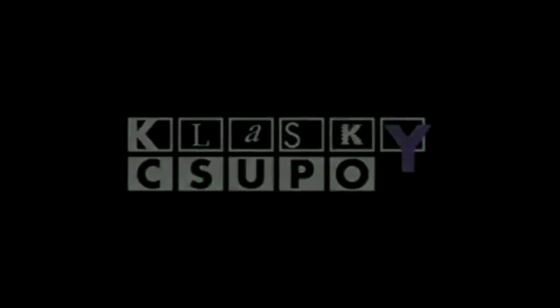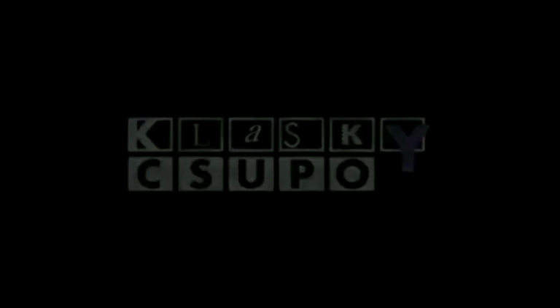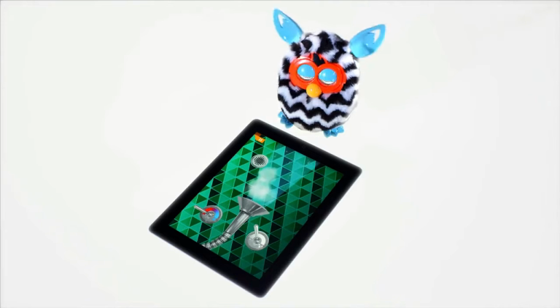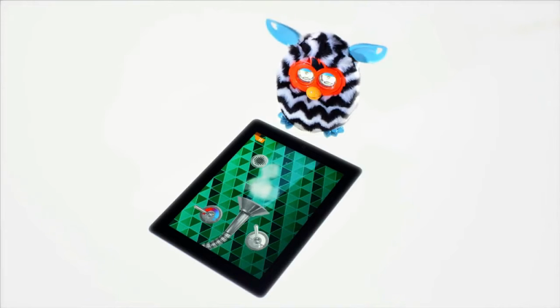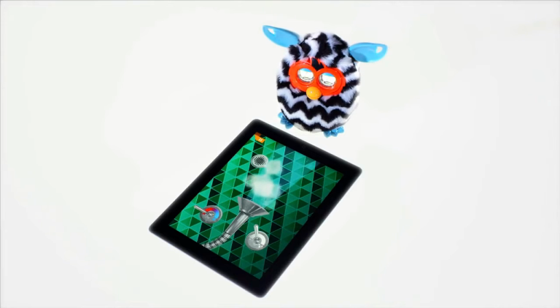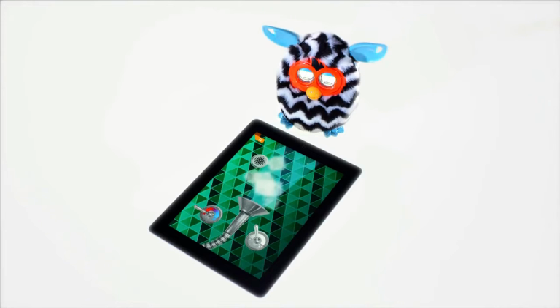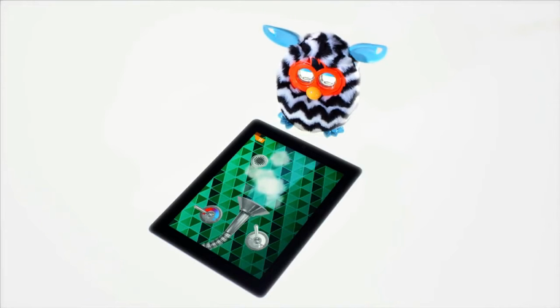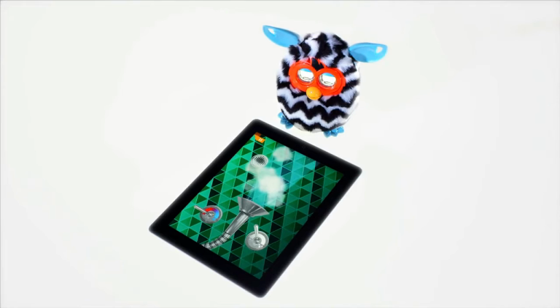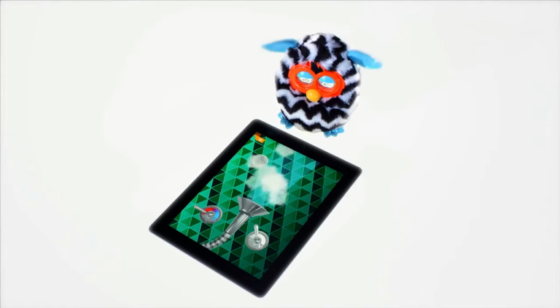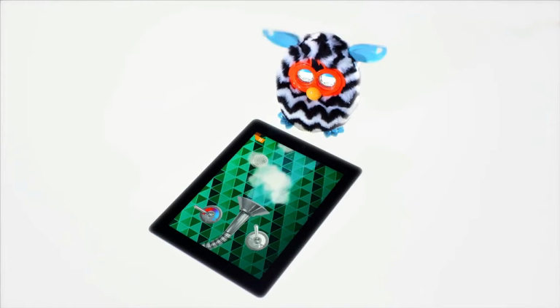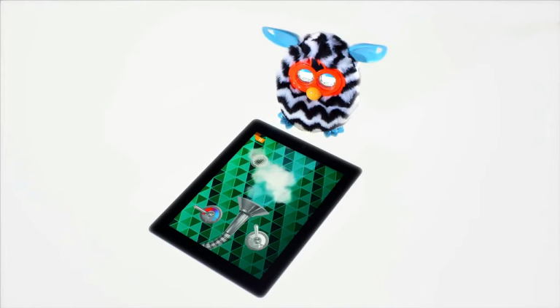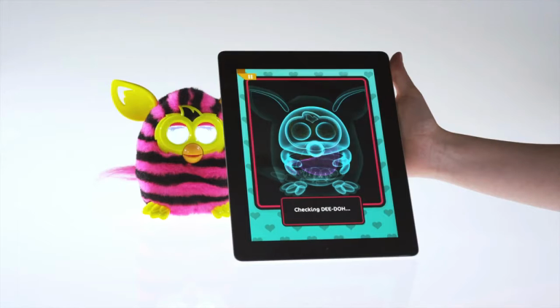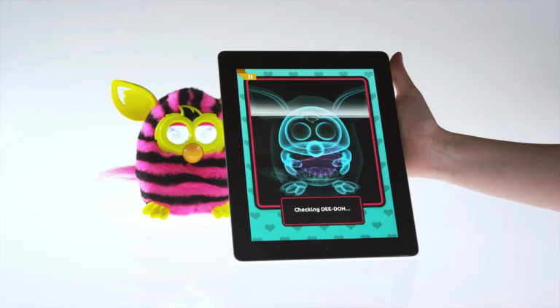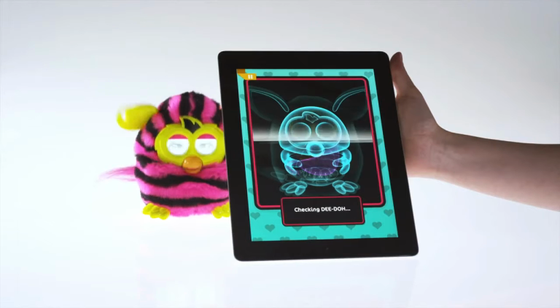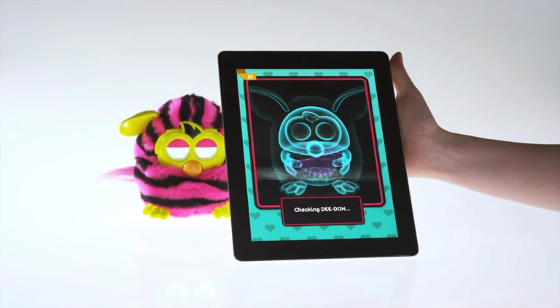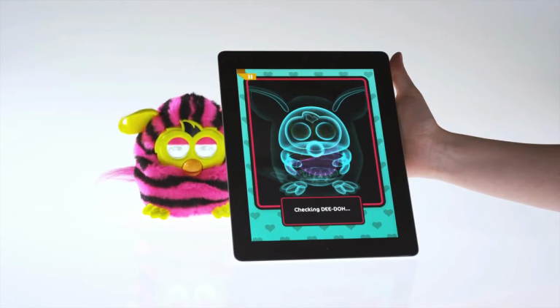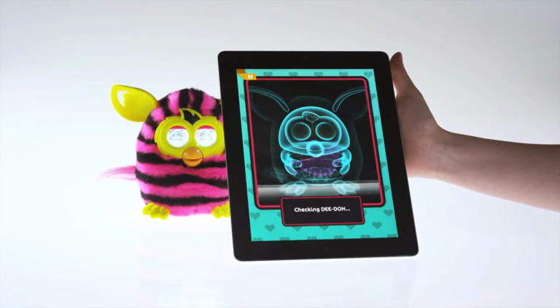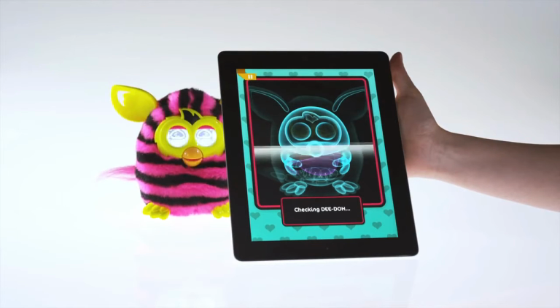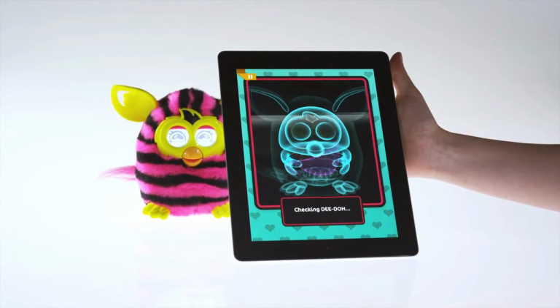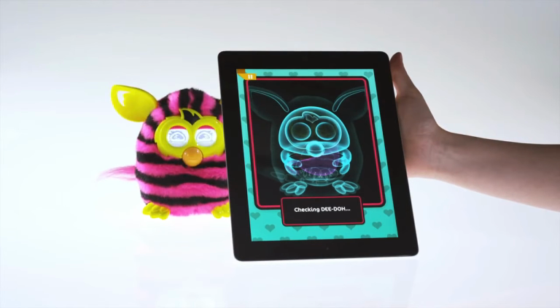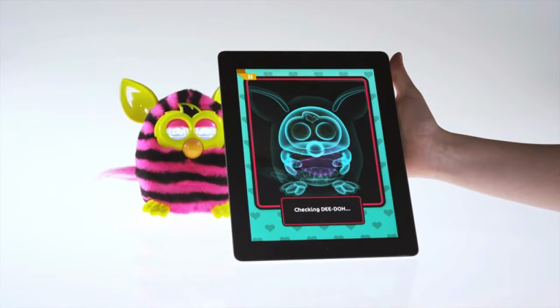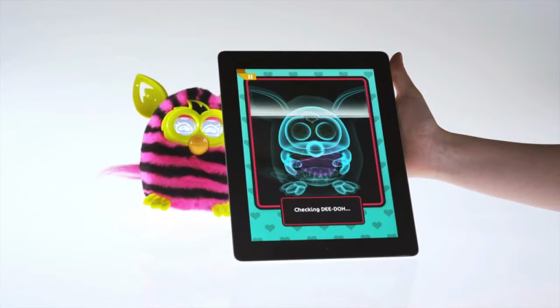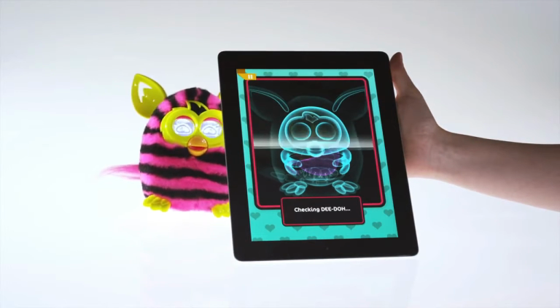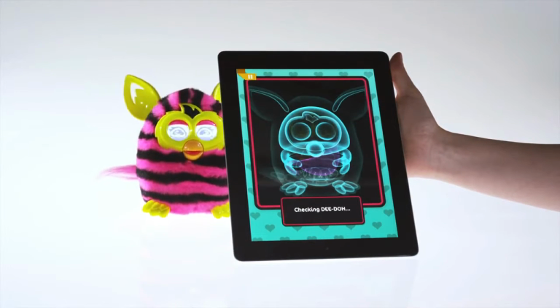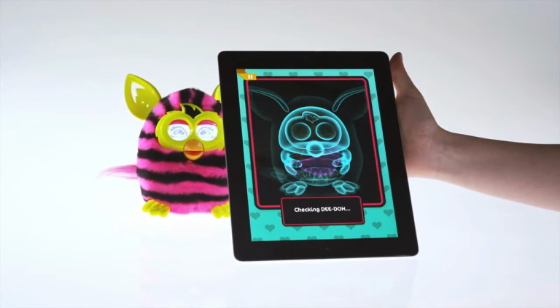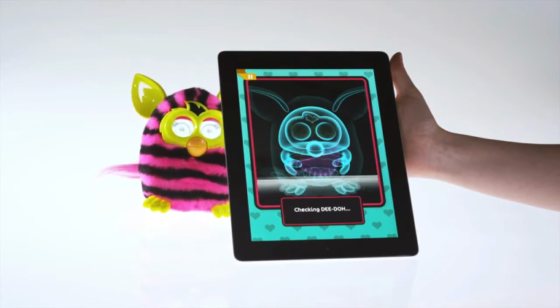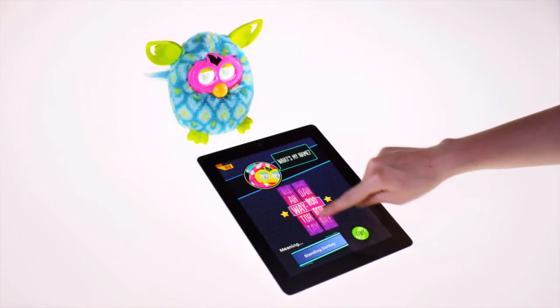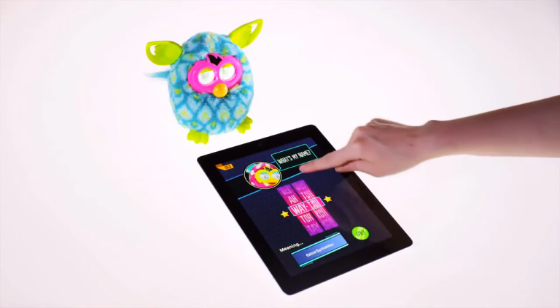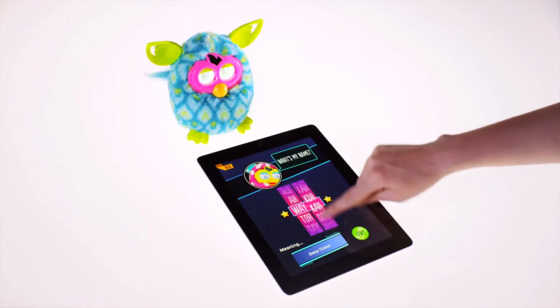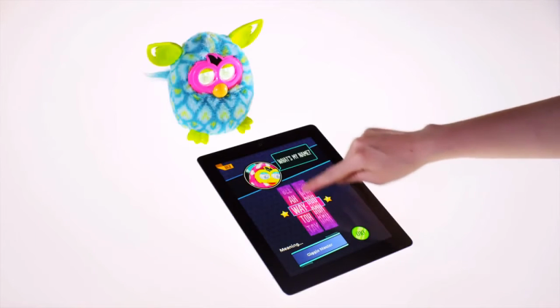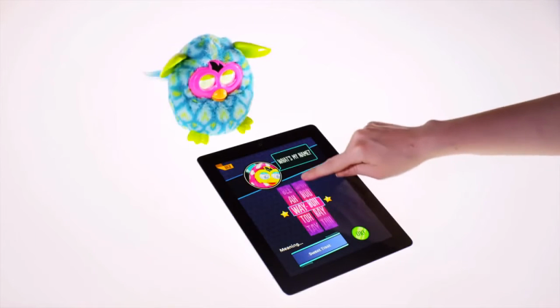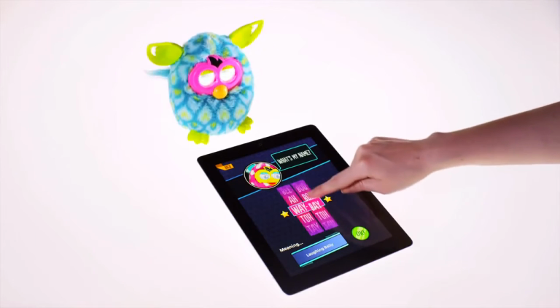Take an x-ray if it is feeling under the weather. You can even name your Furby.